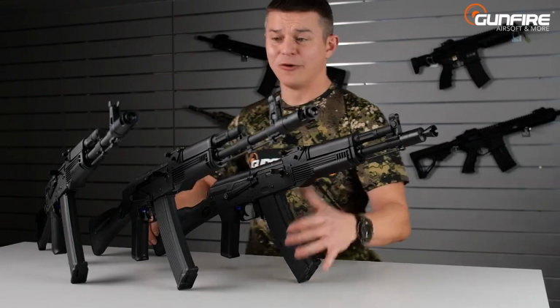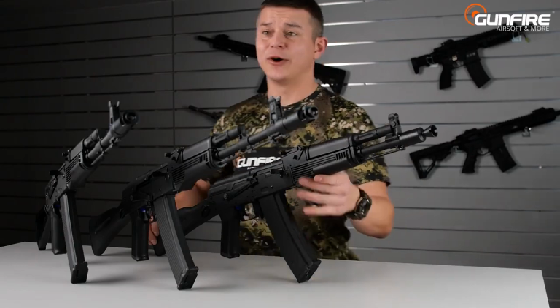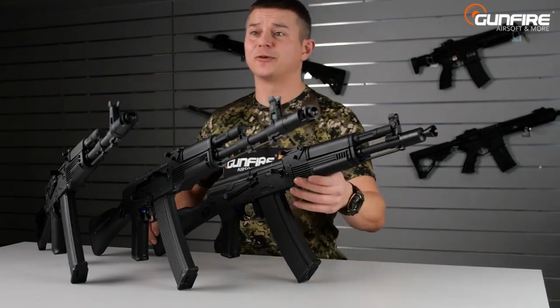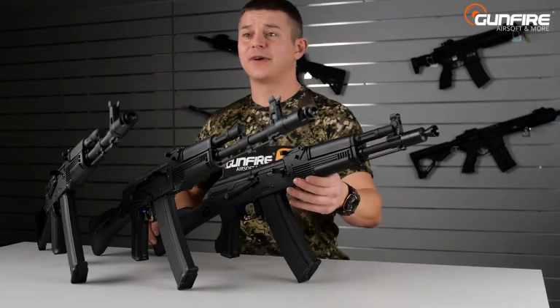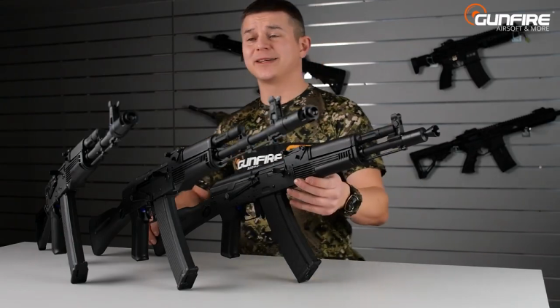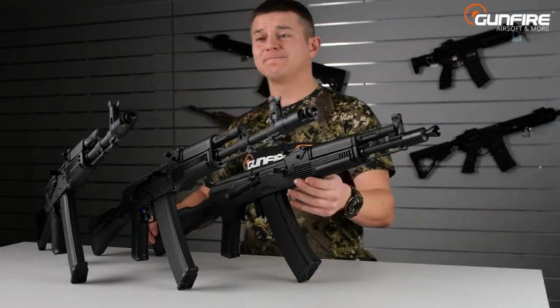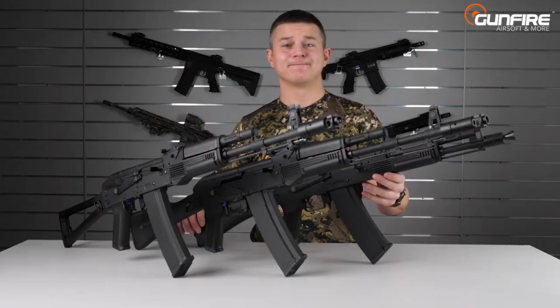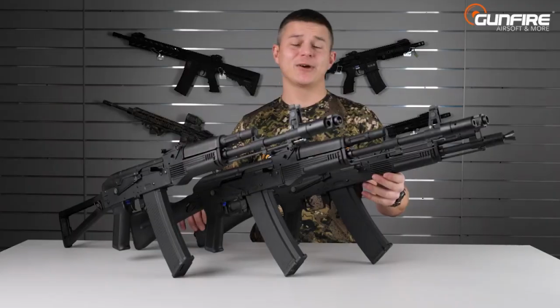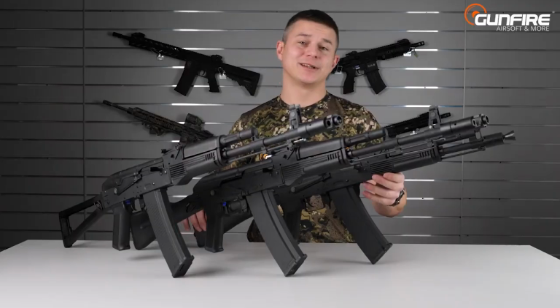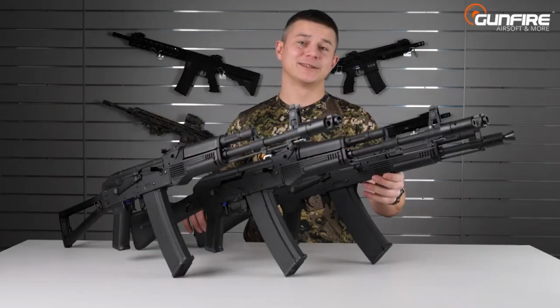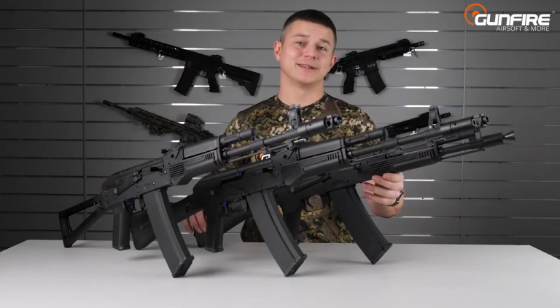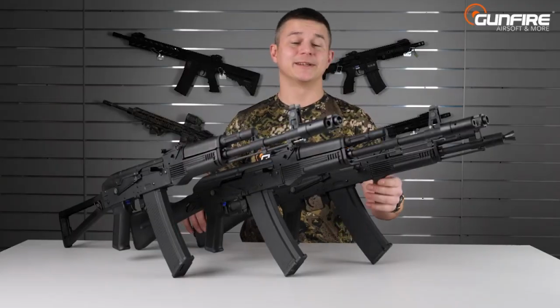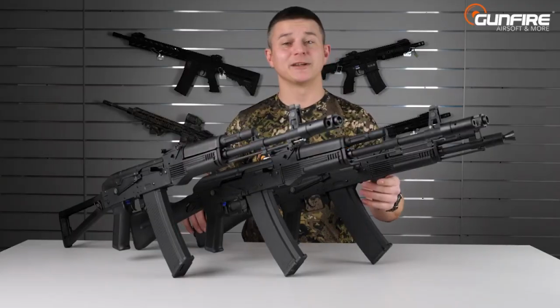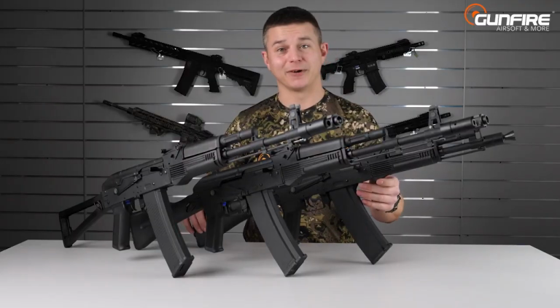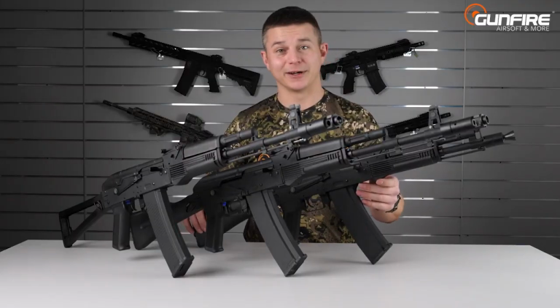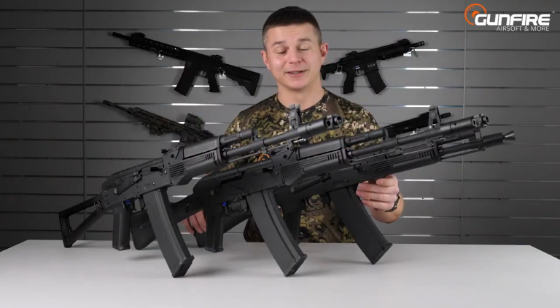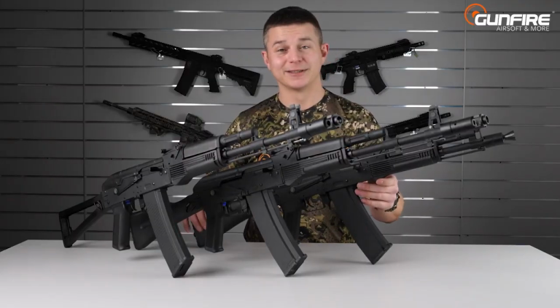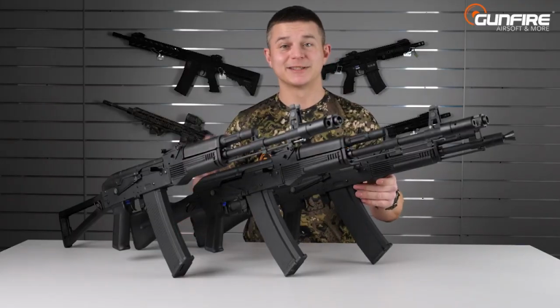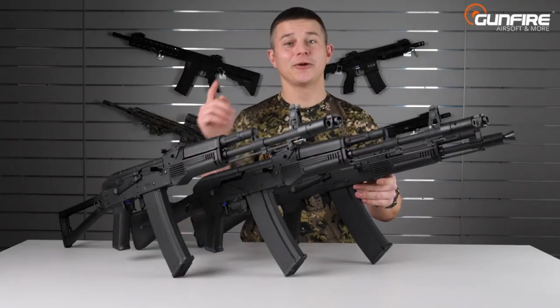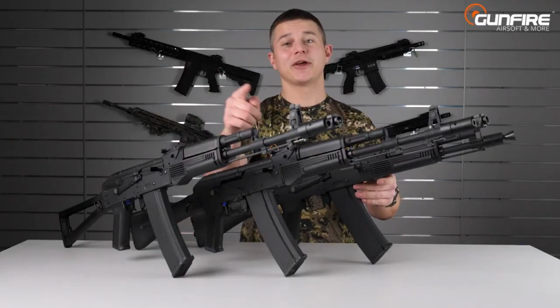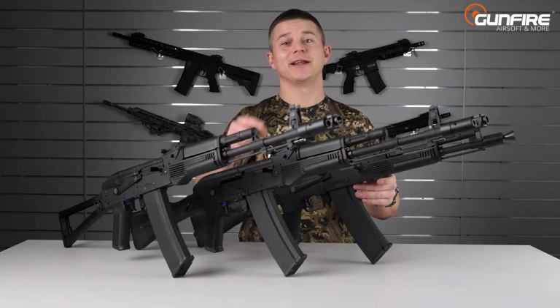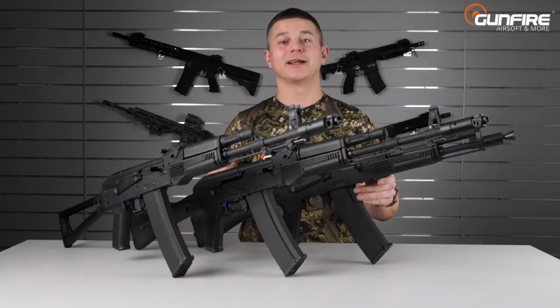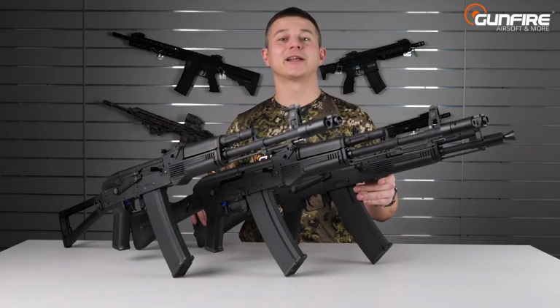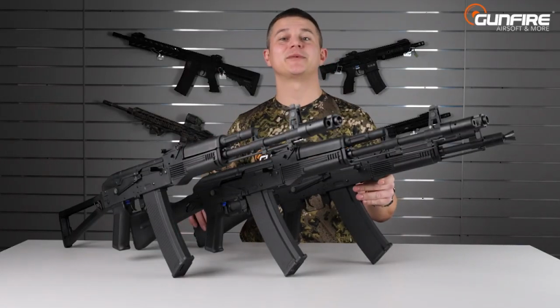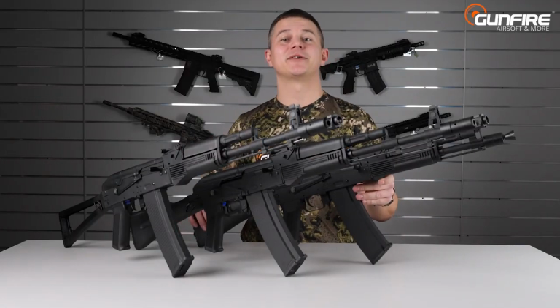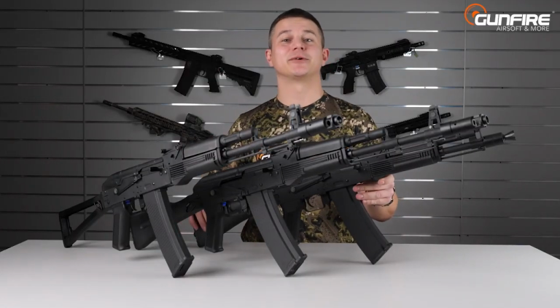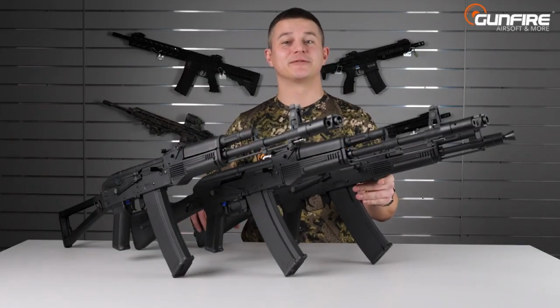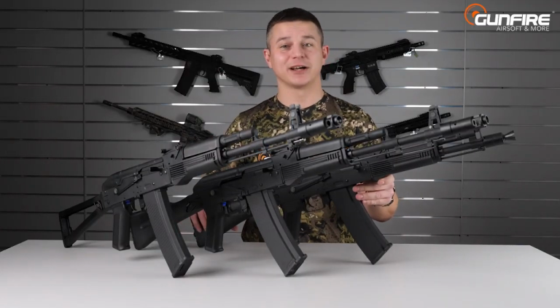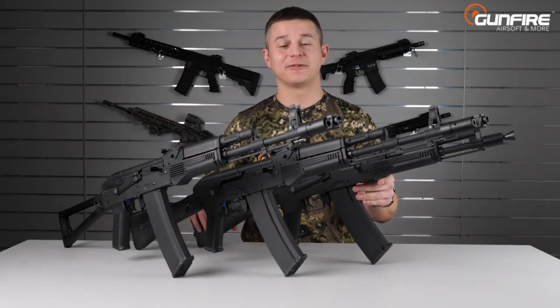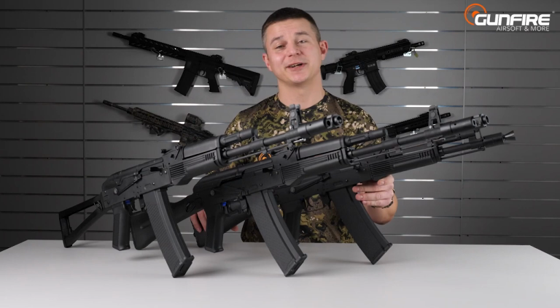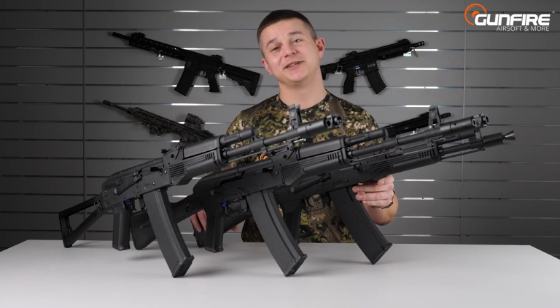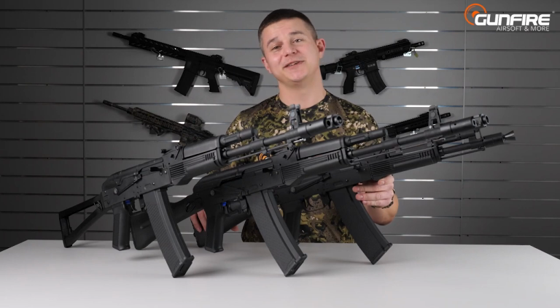Now you know what the J-series are all about. Where to find them? Well, in Gunfire. See you again in another episode of Gunfire TV.